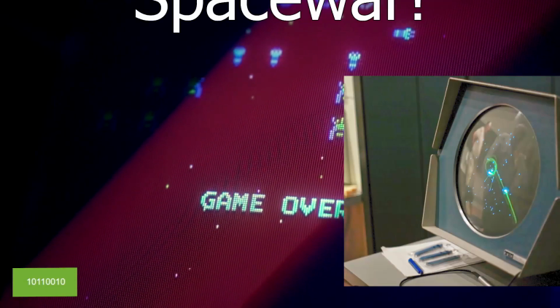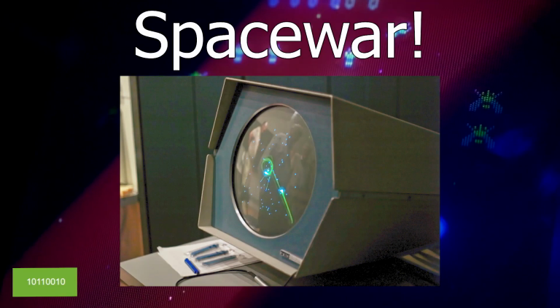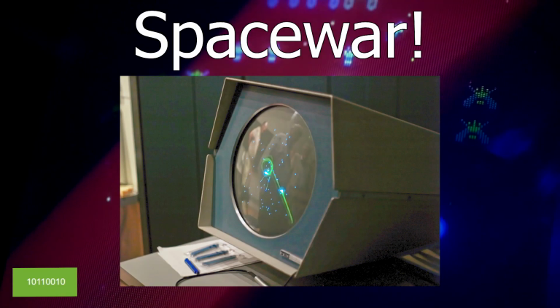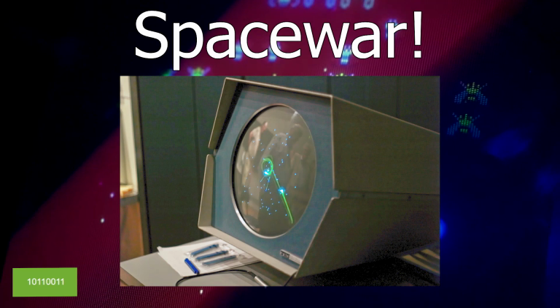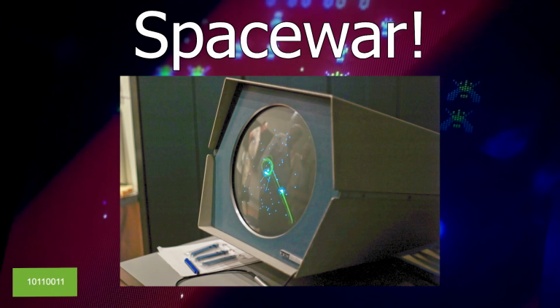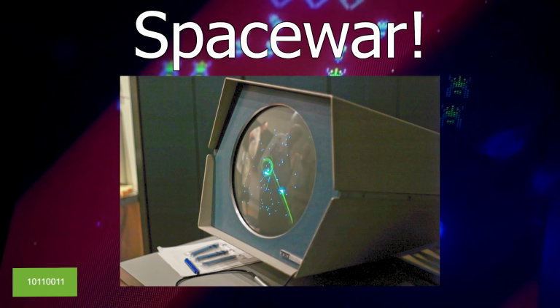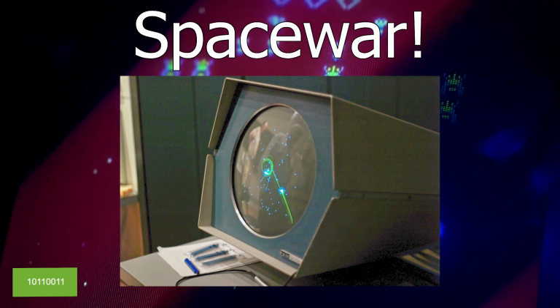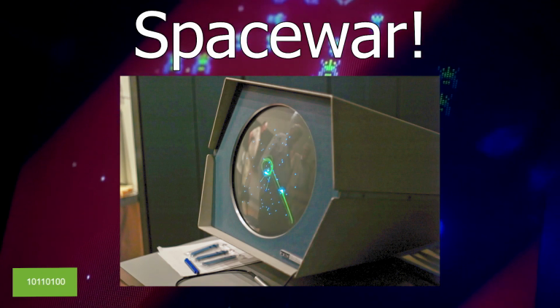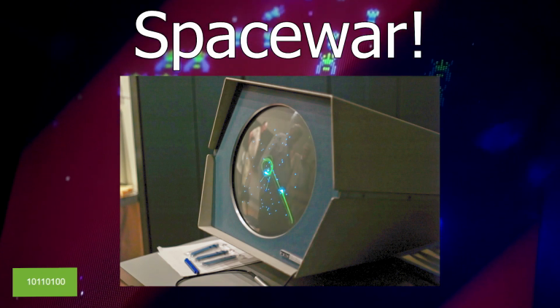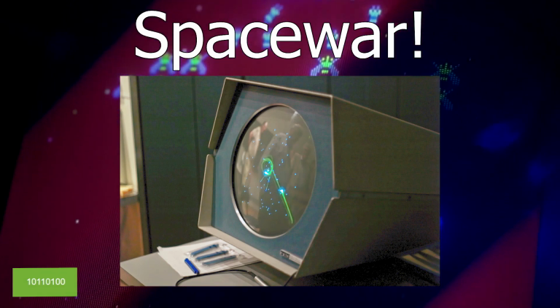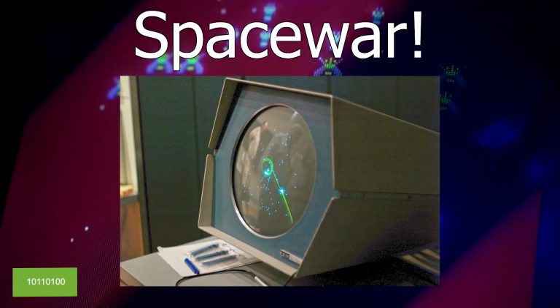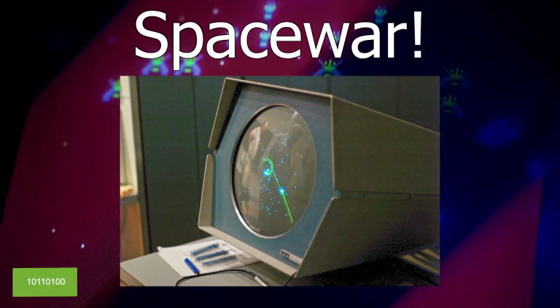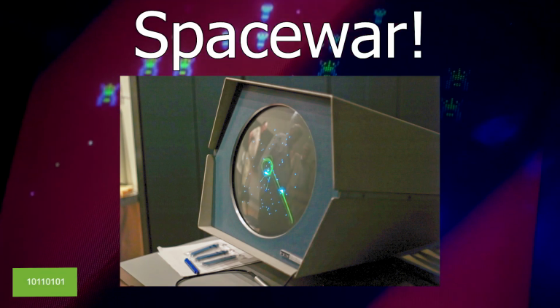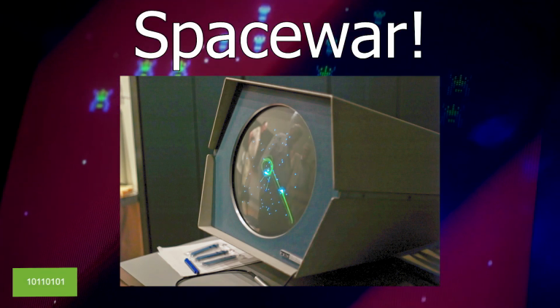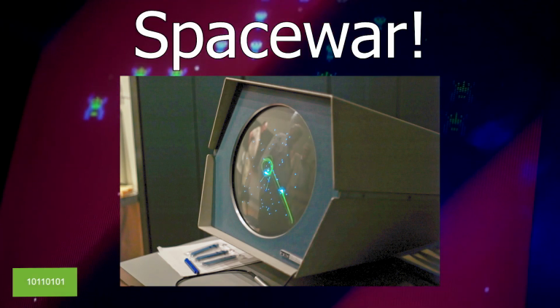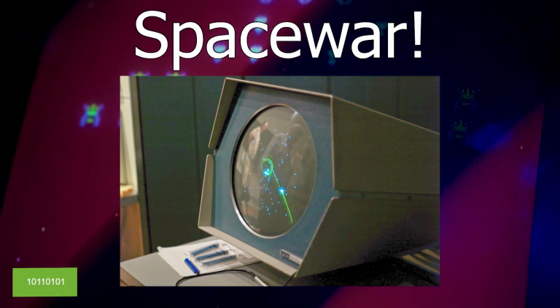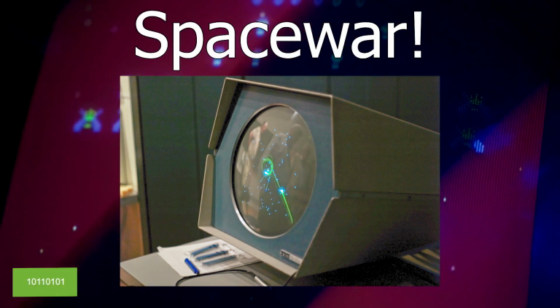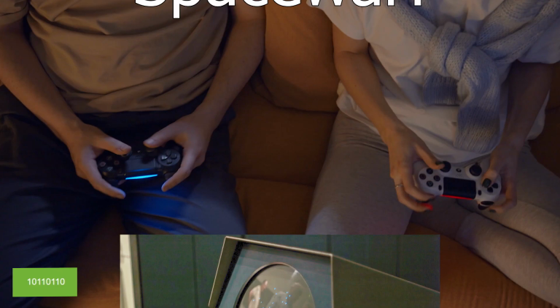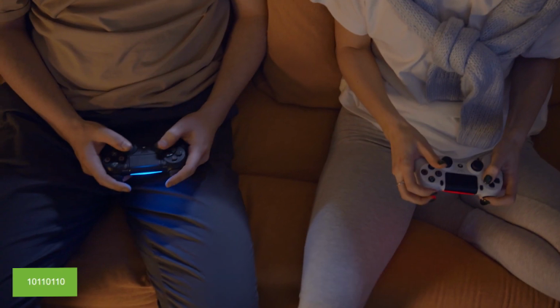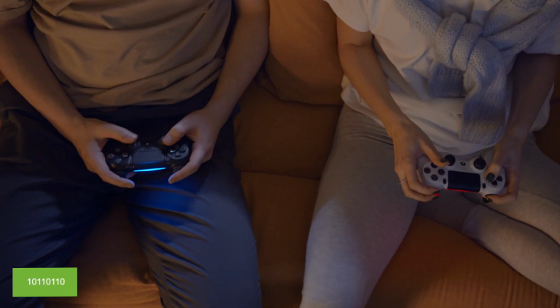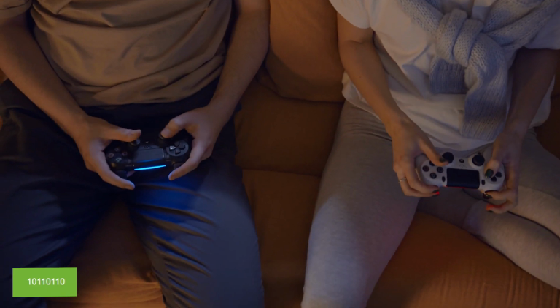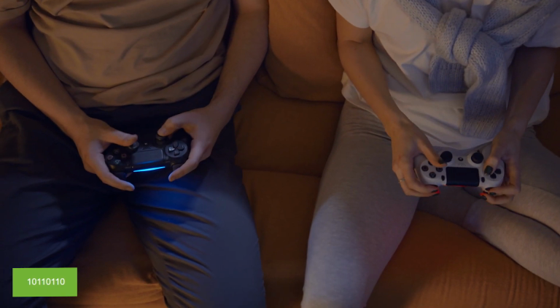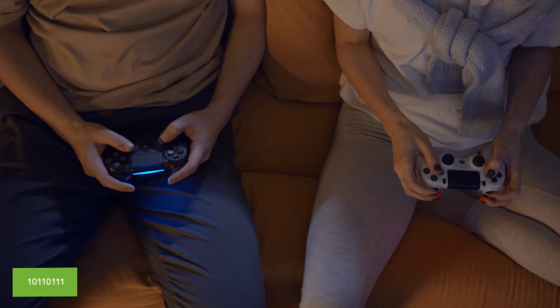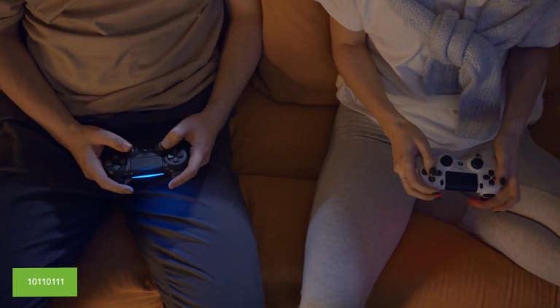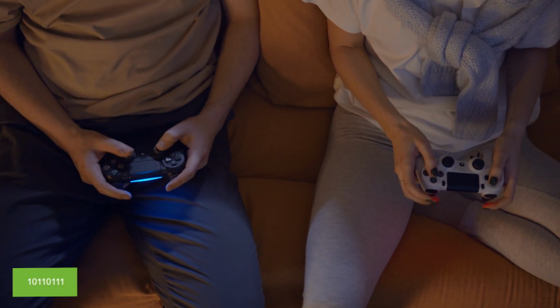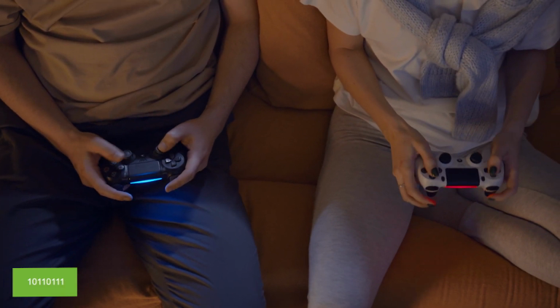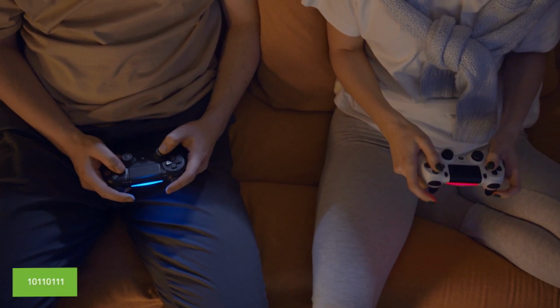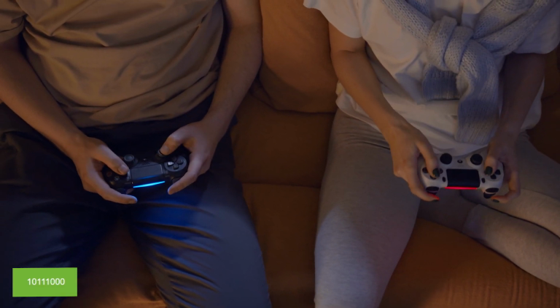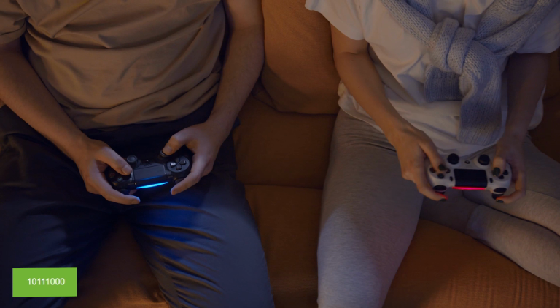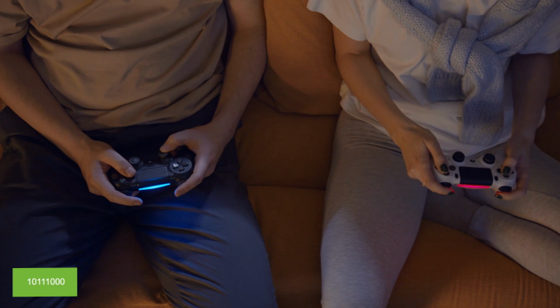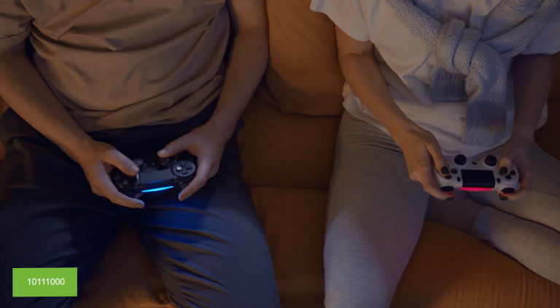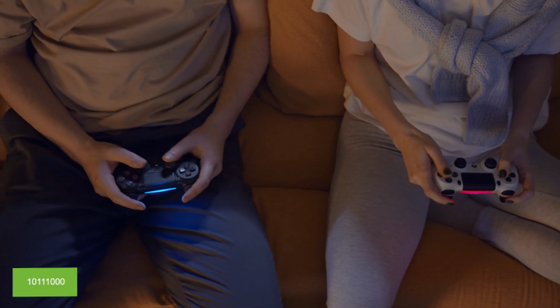The first computer game, Spacewar, was developed in 1962 by Steve Russell. It became one of the earliest widely available video games.